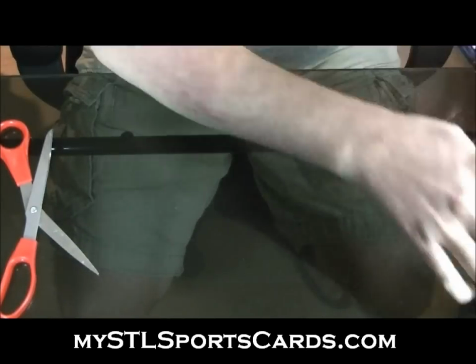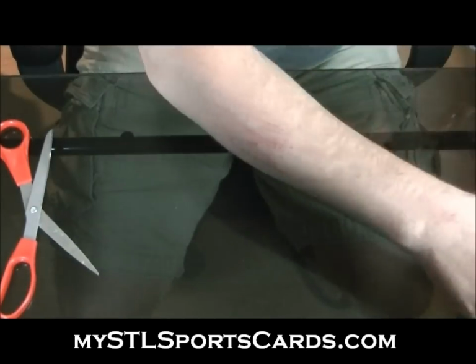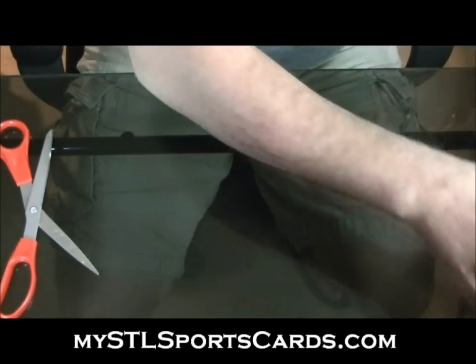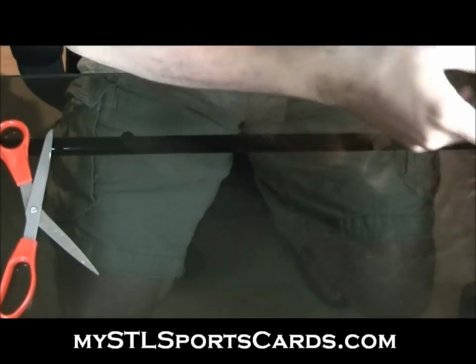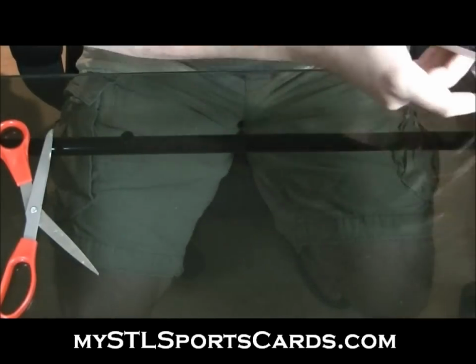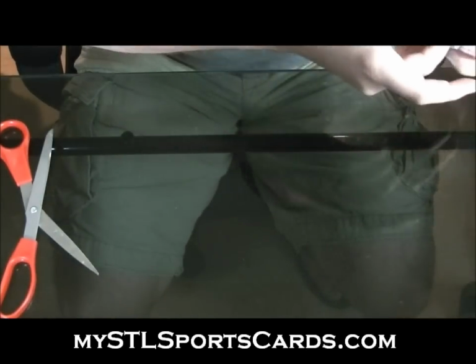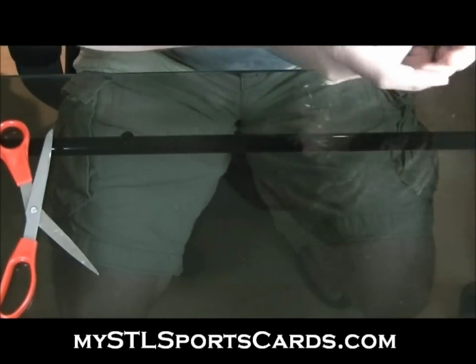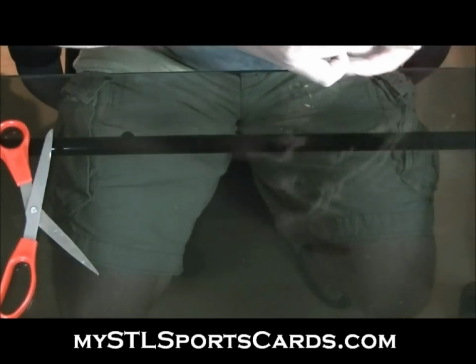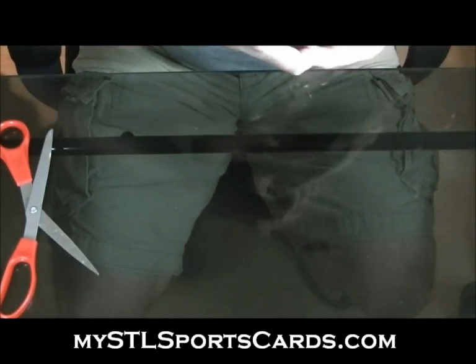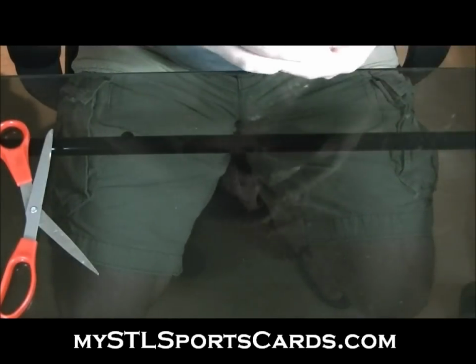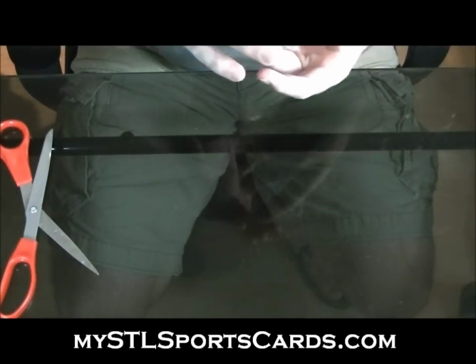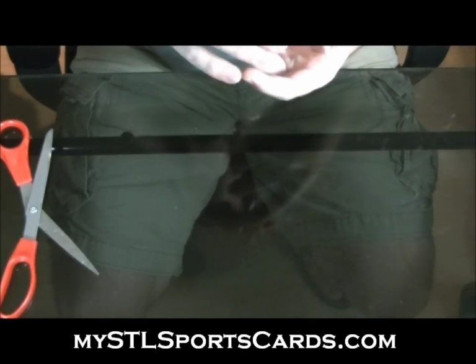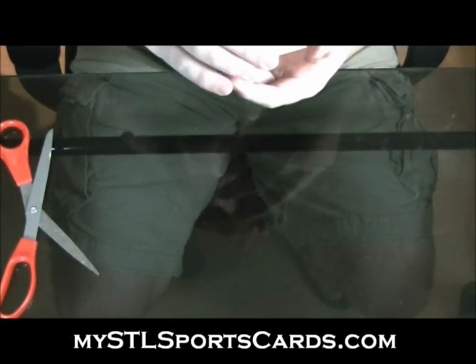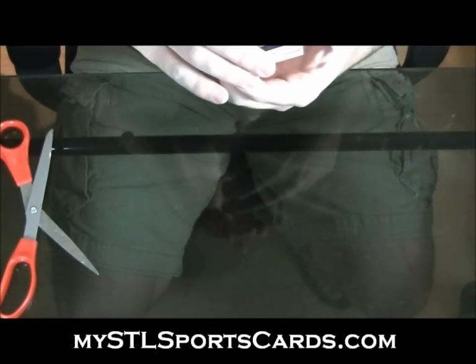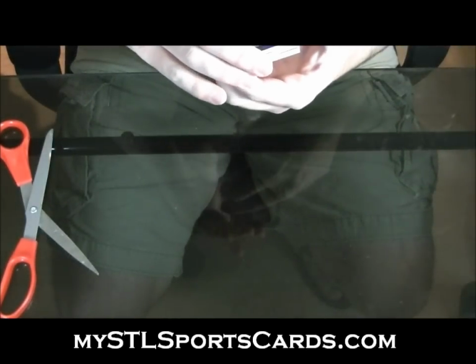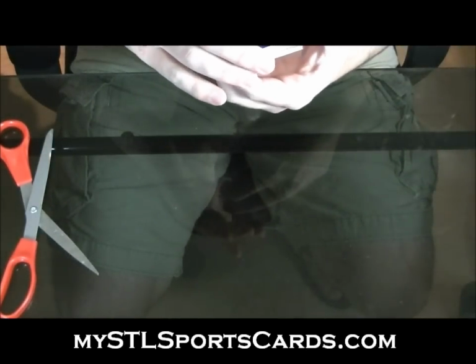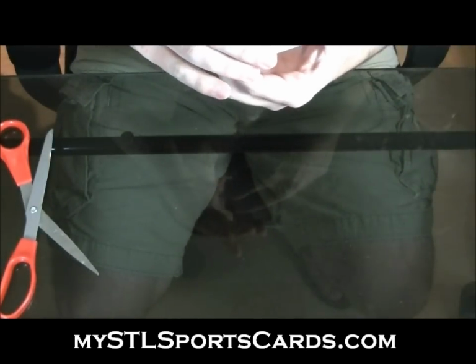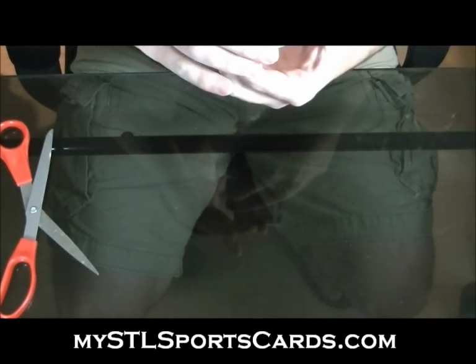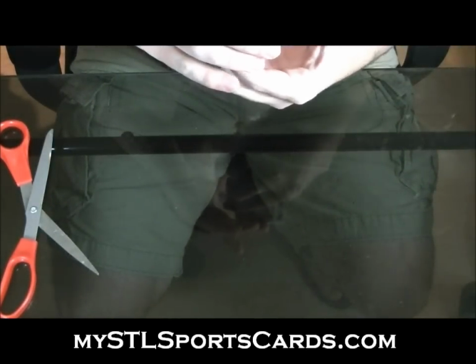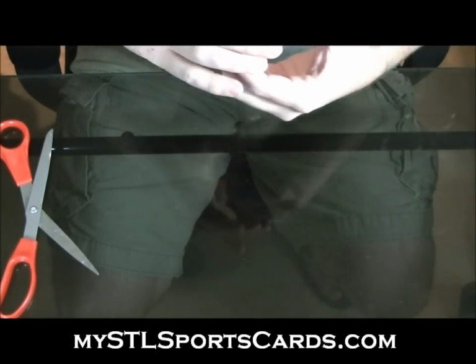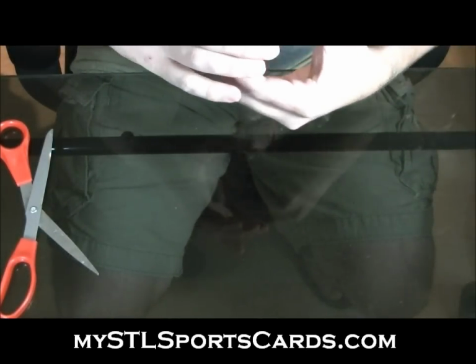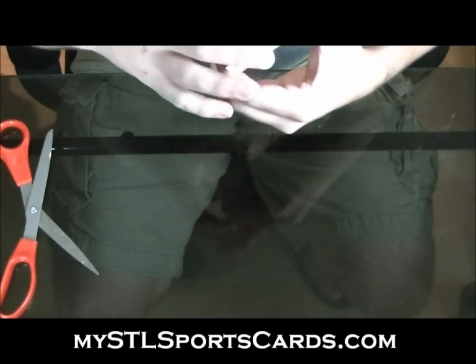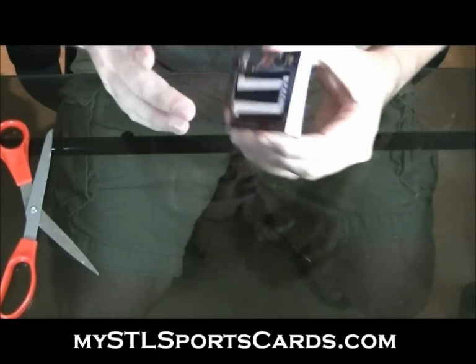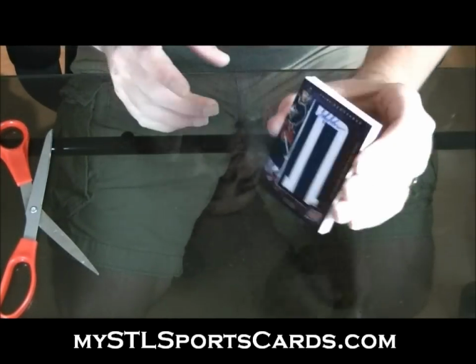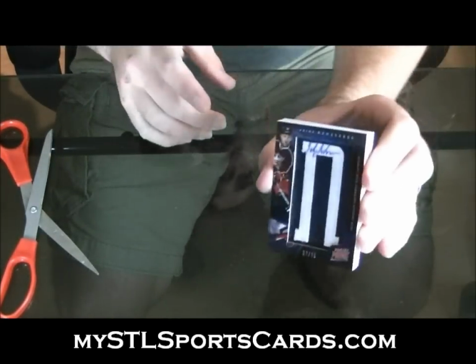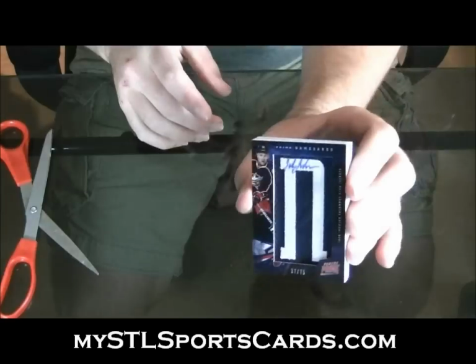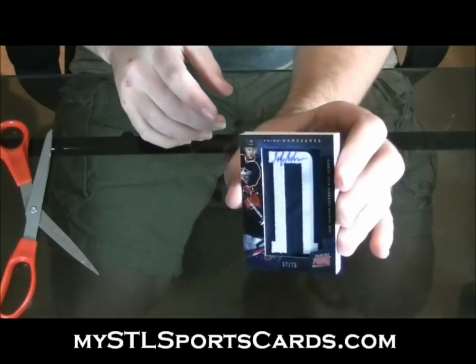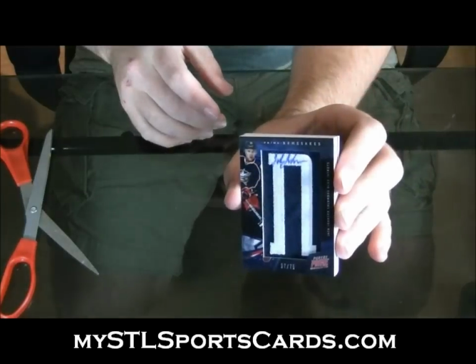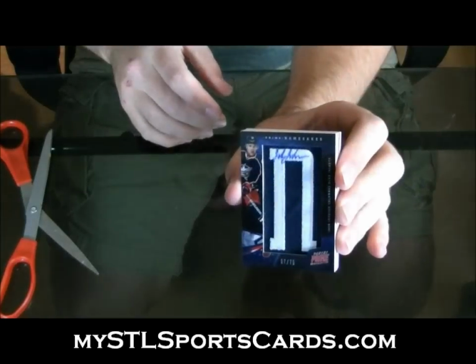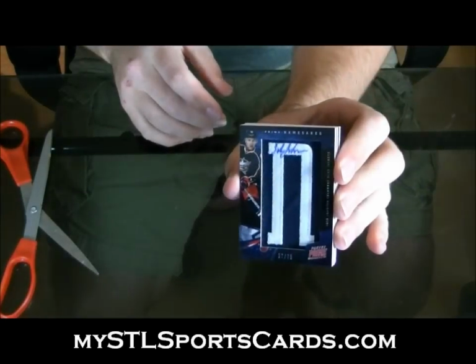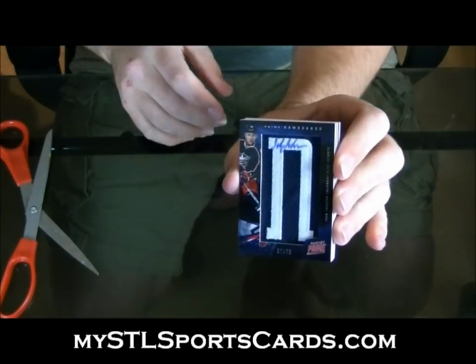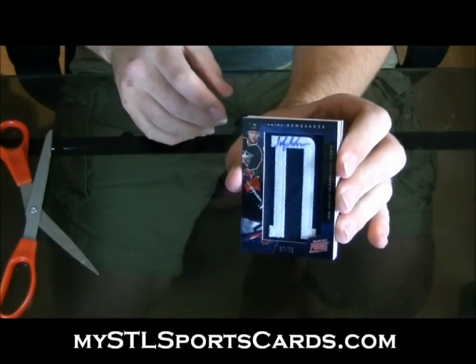Nice. Number 37 of 75. Jack Johnson — namesake's autograph.